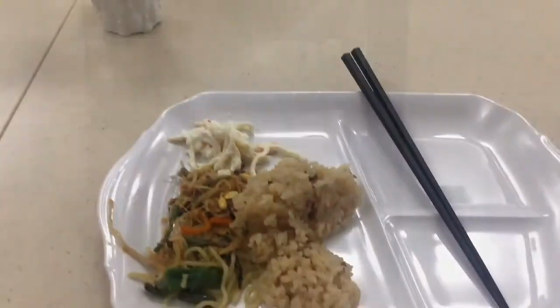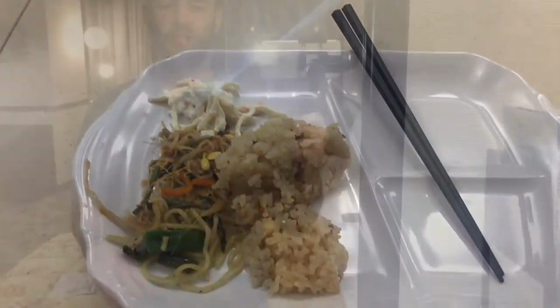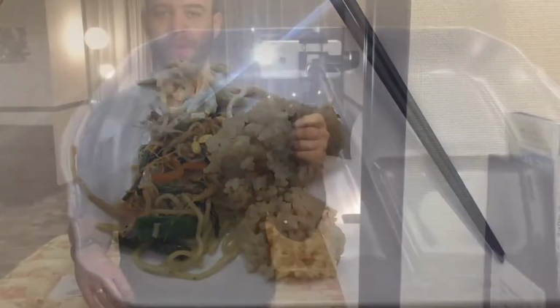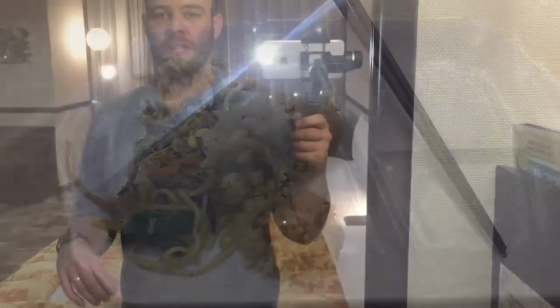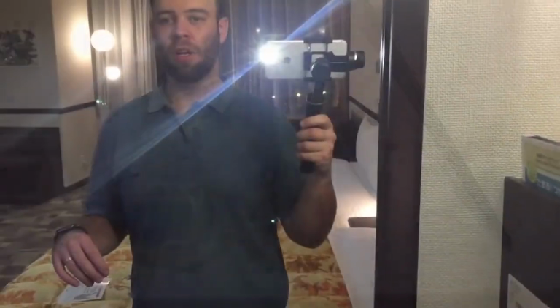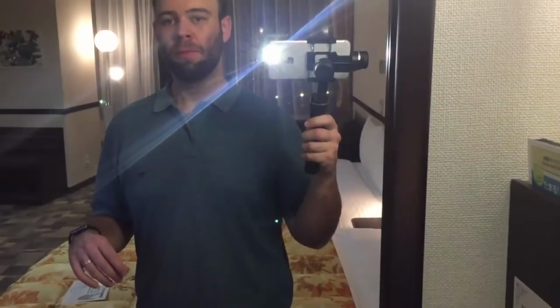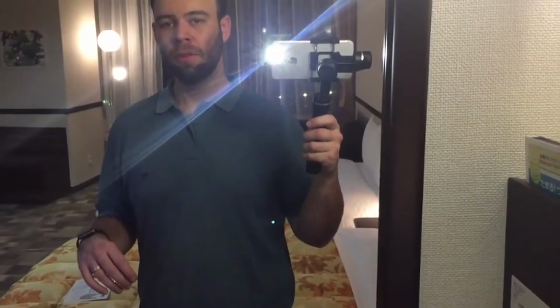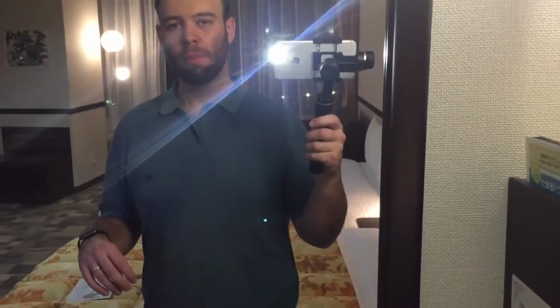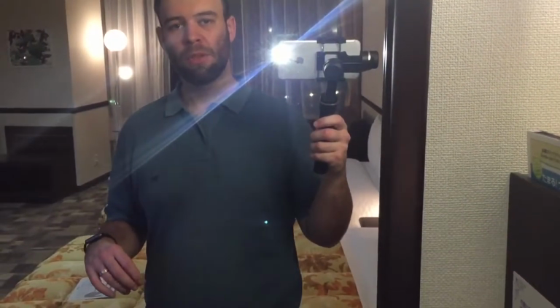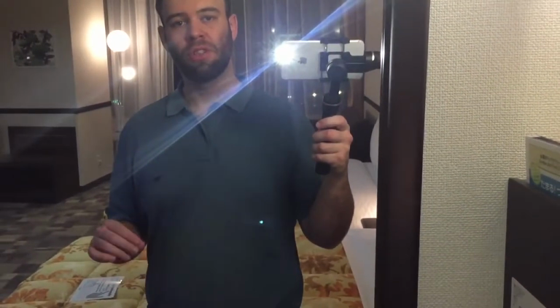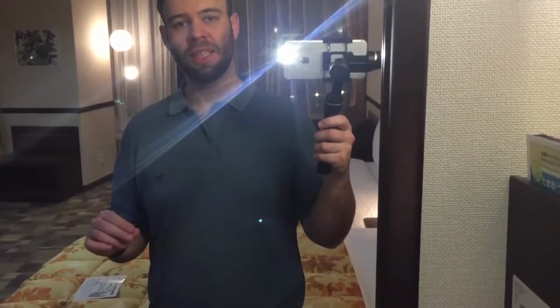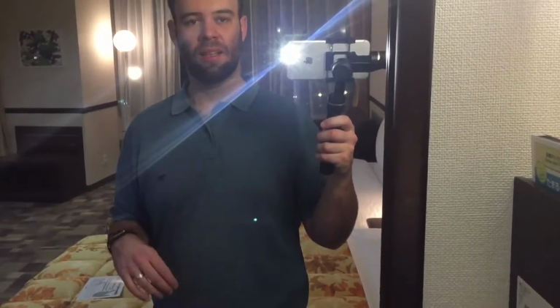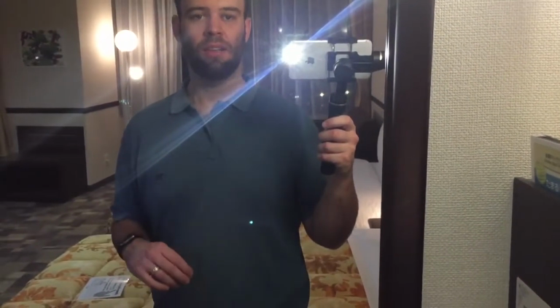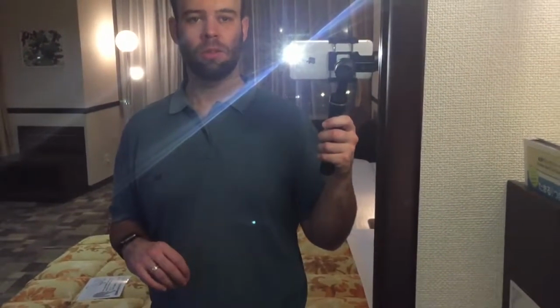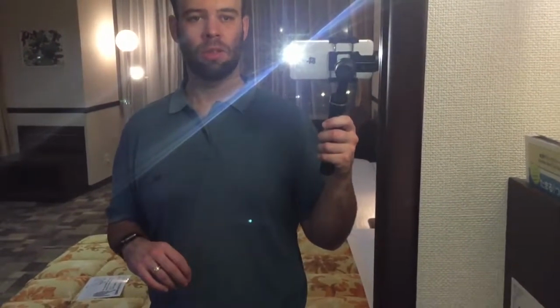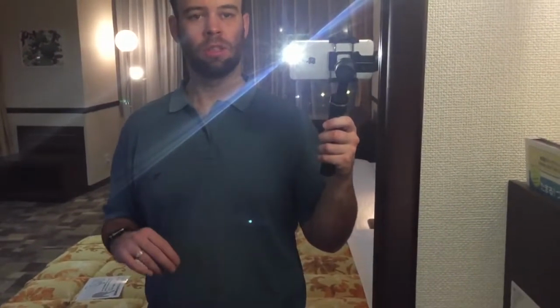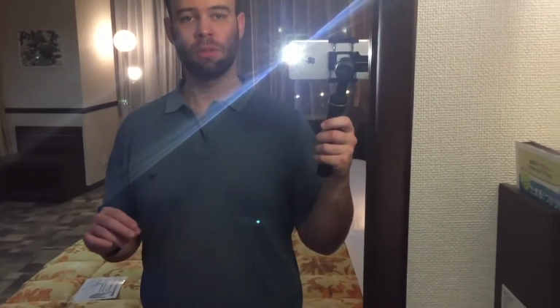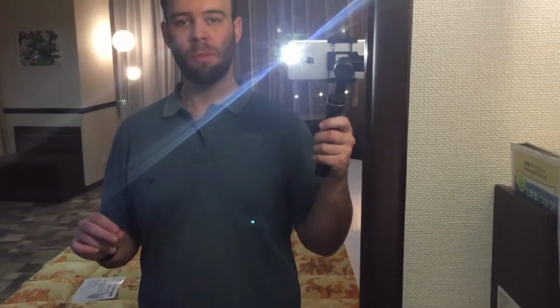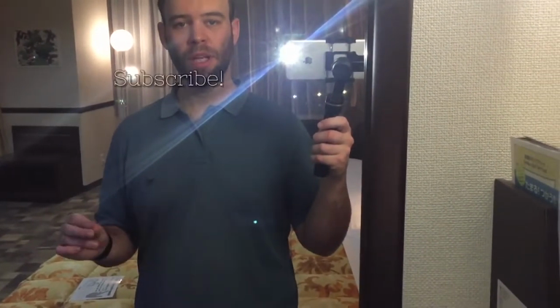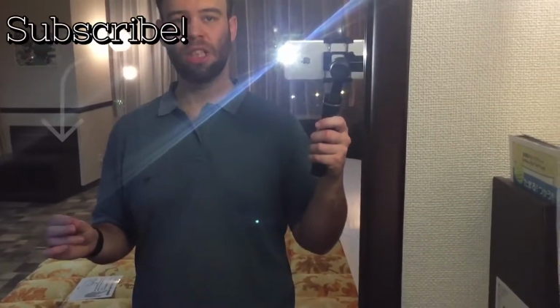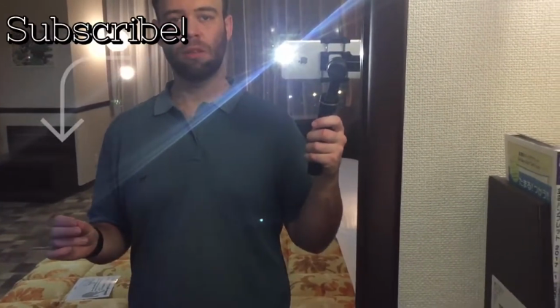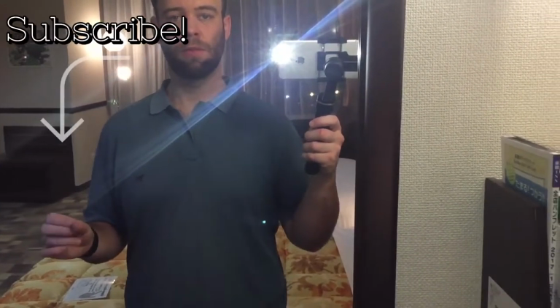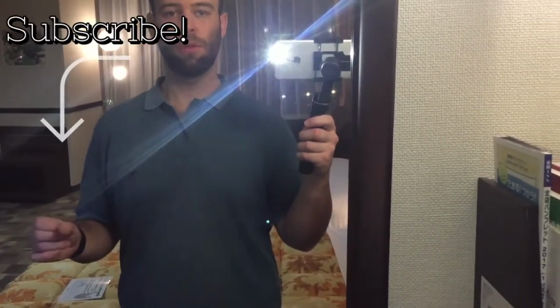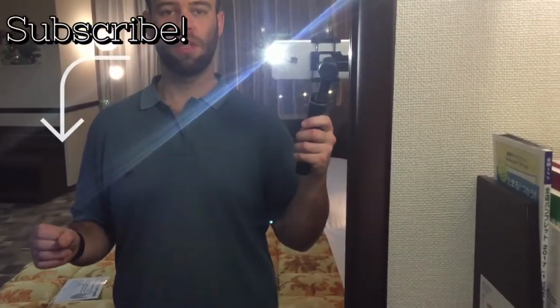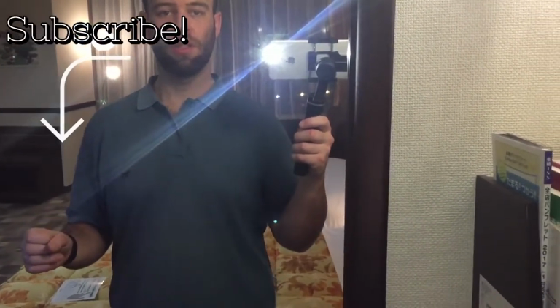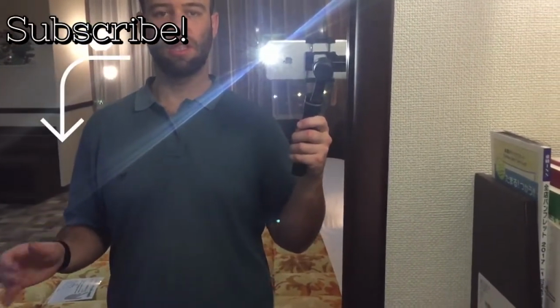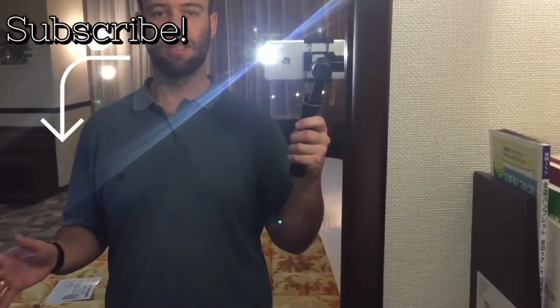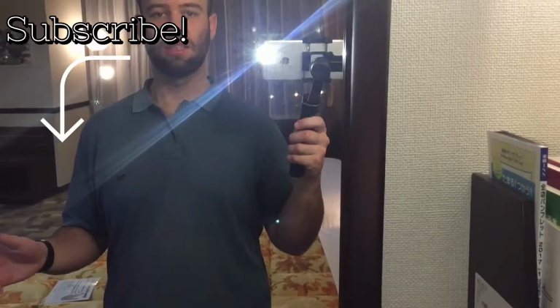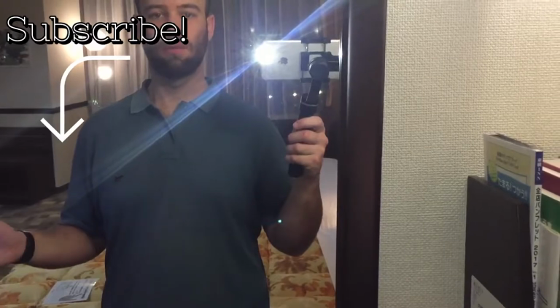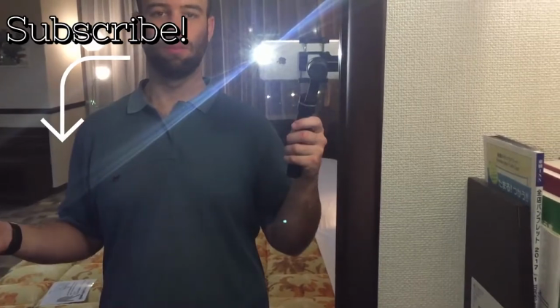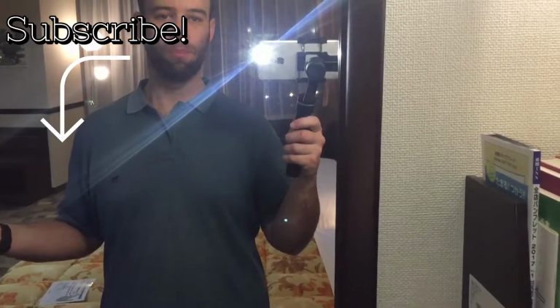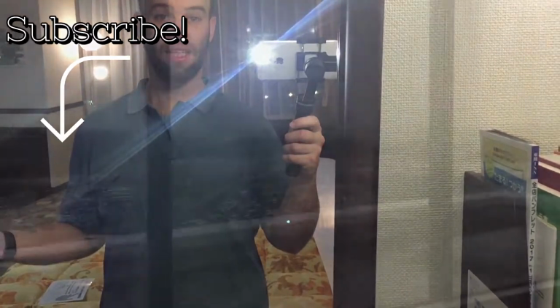If you found this video helpful, be sure to like it and also subscribe to my channel for more videos like this.